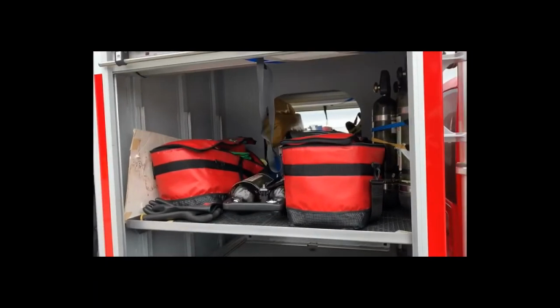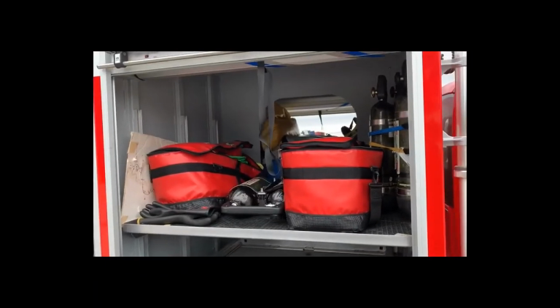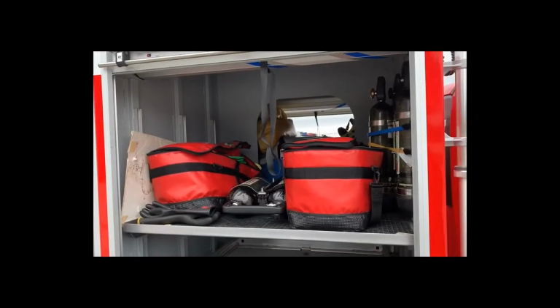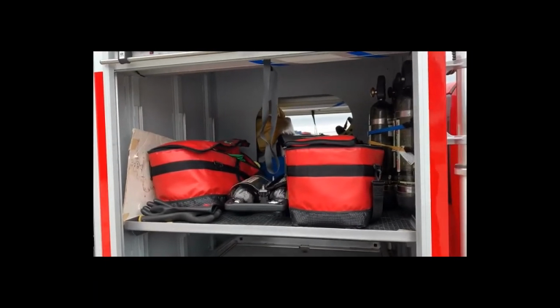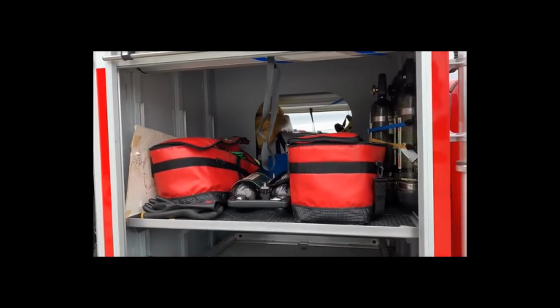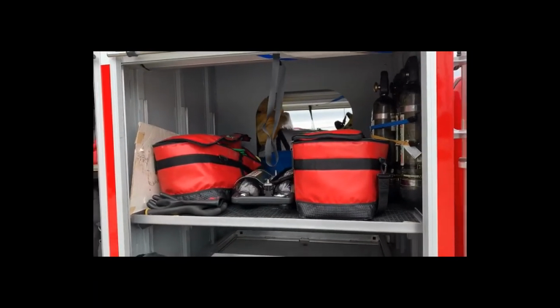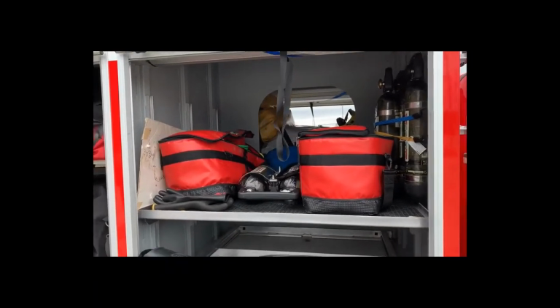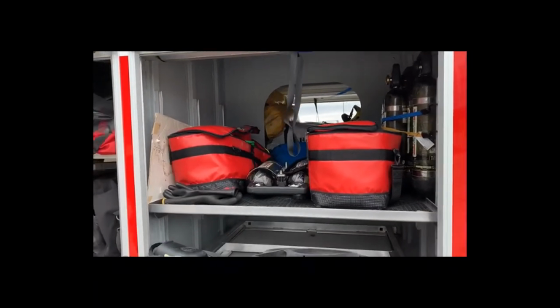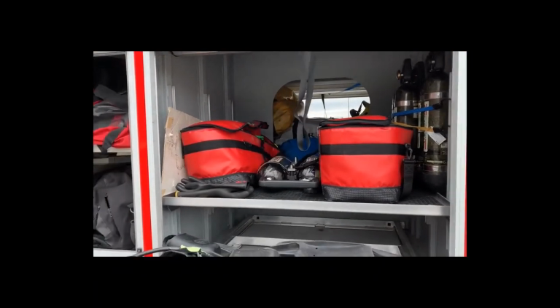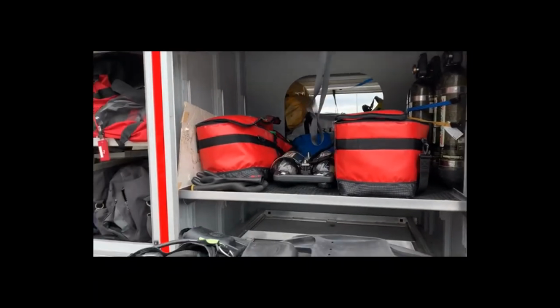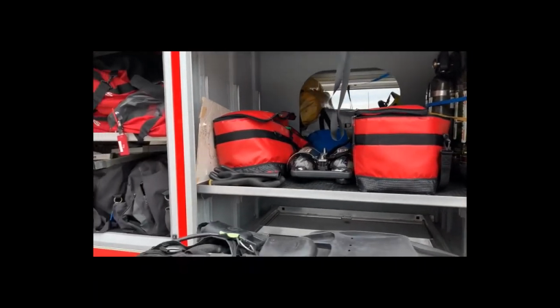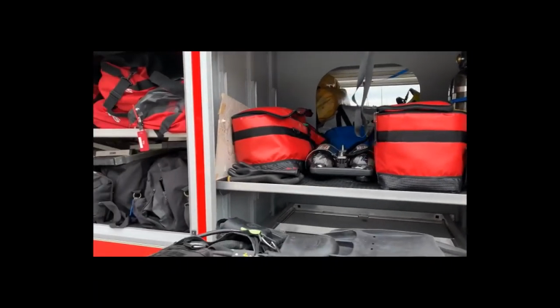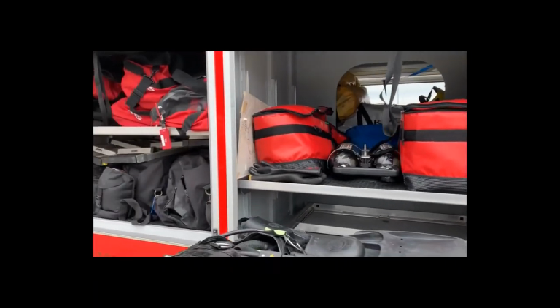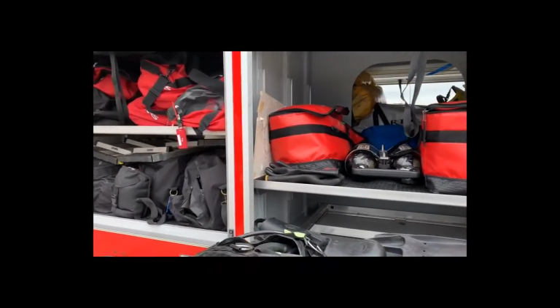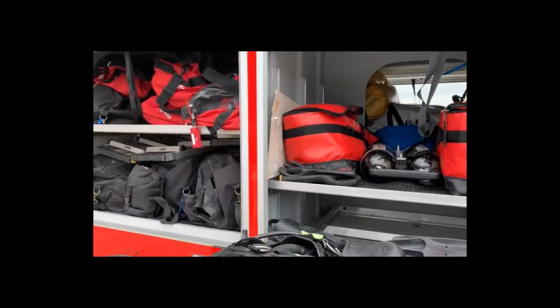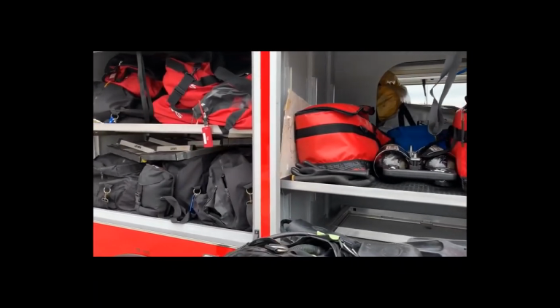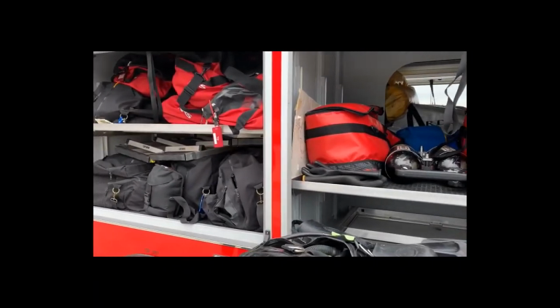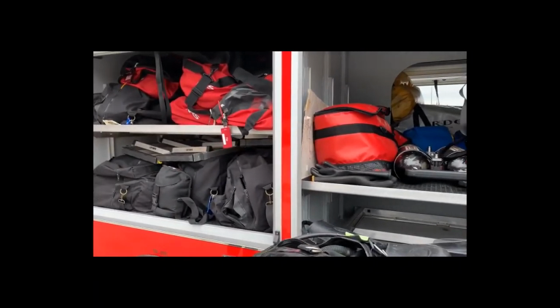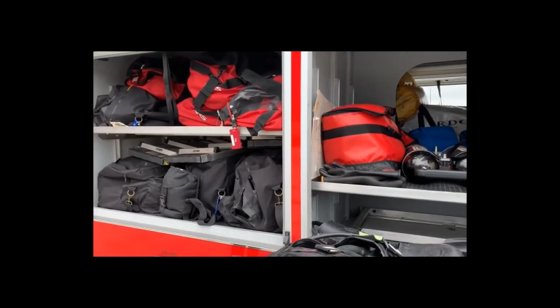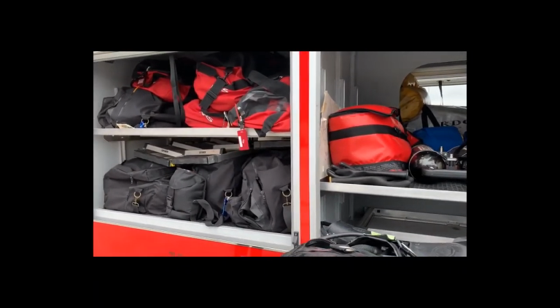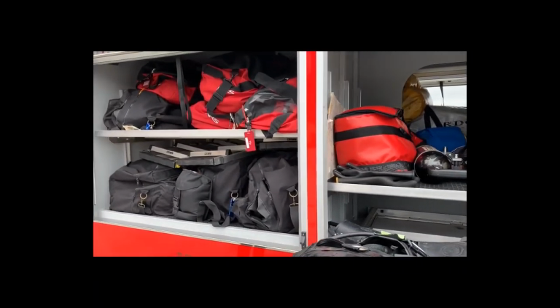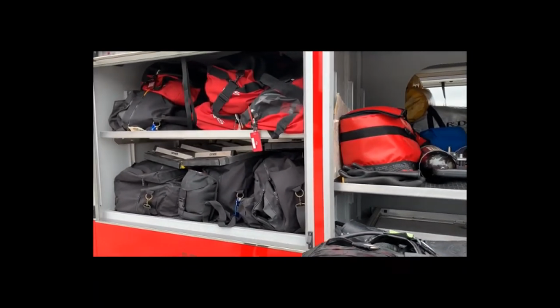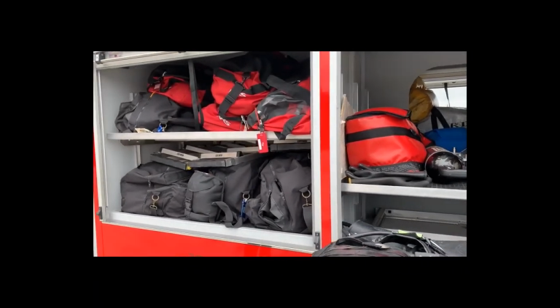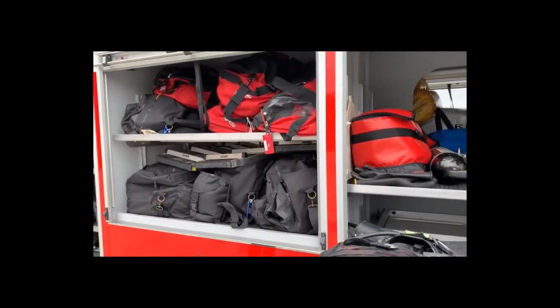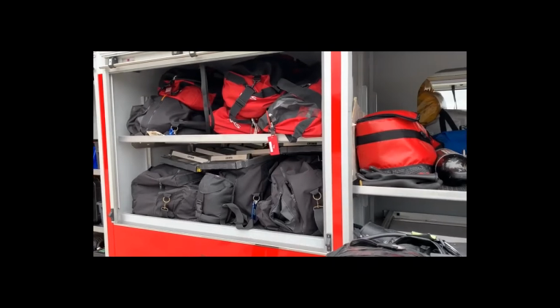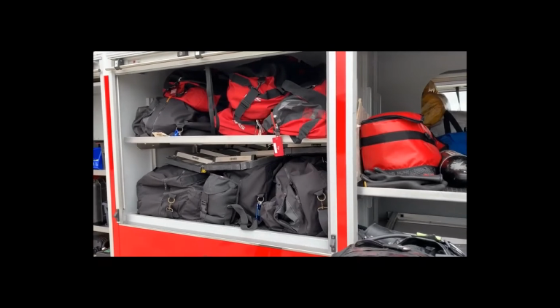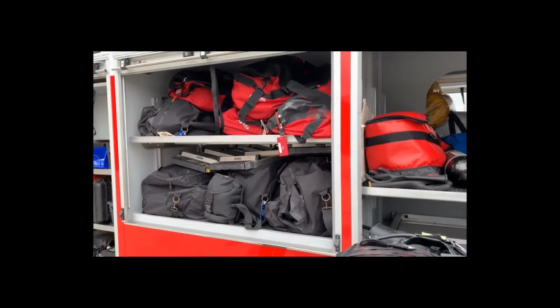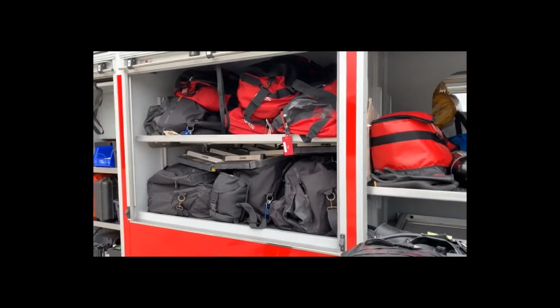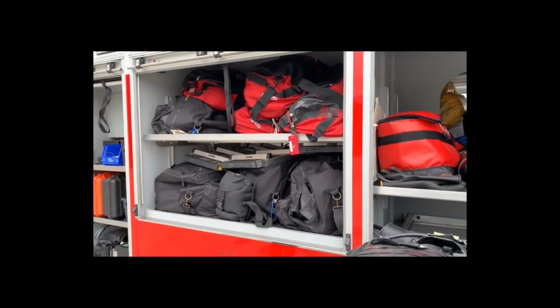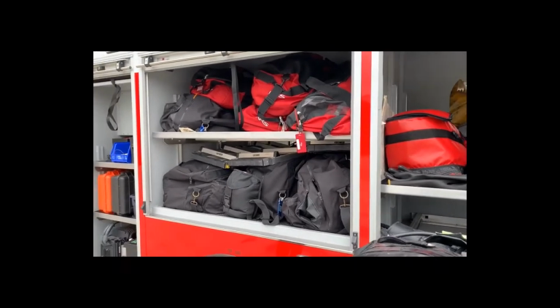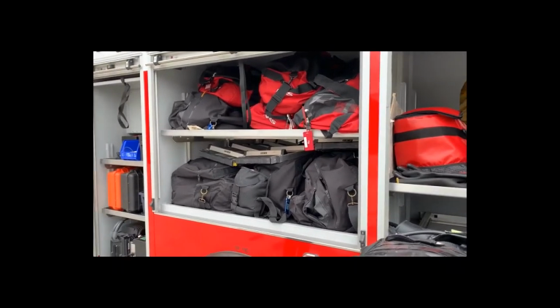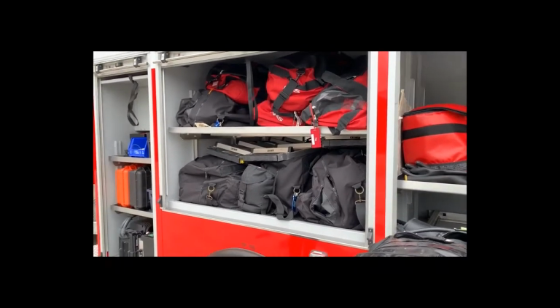Coming to the middle, we set up our gear bags based off of swift water or if it's a dive.